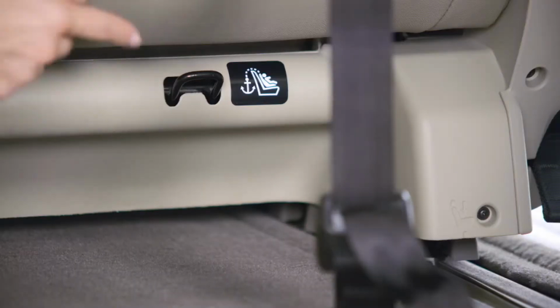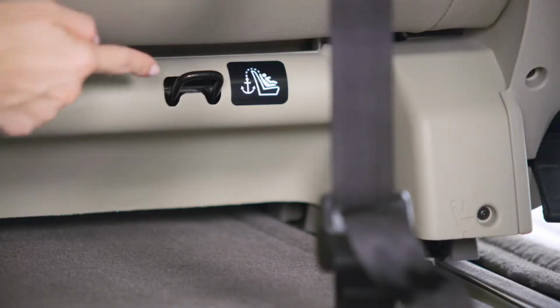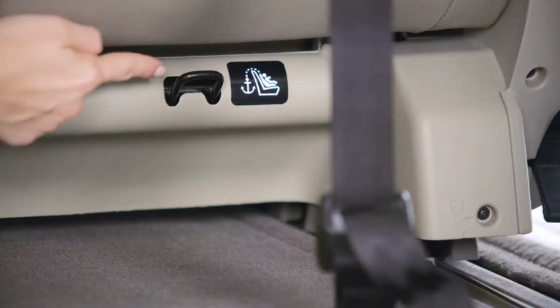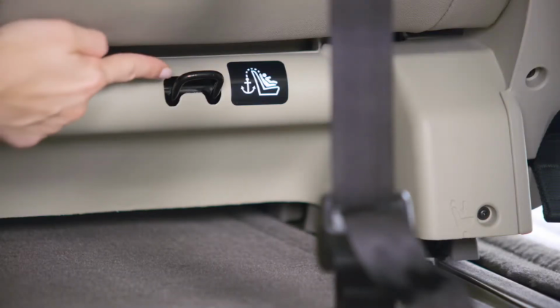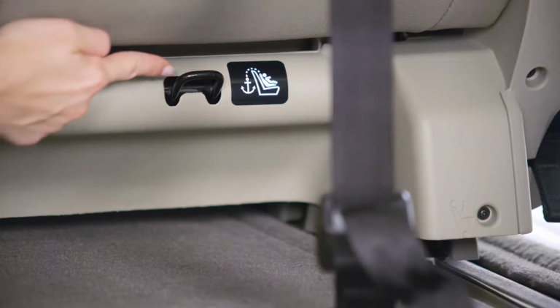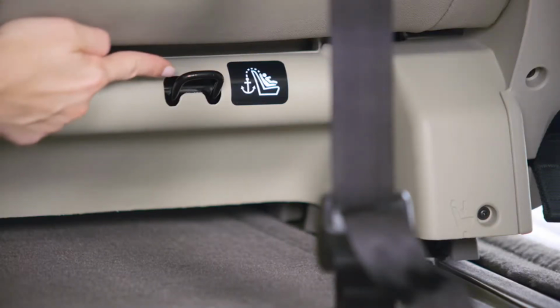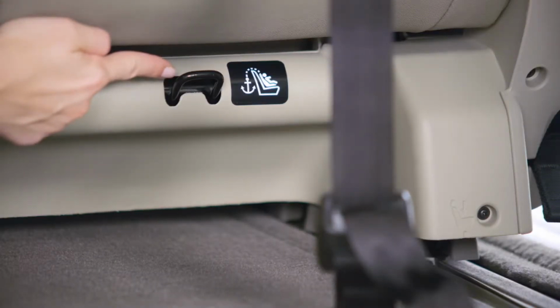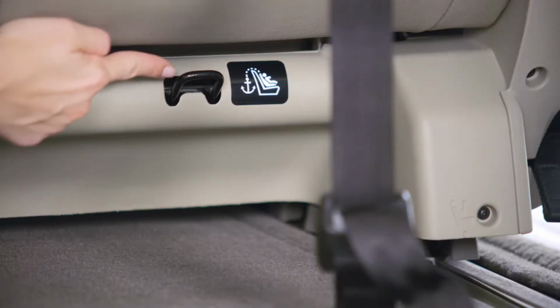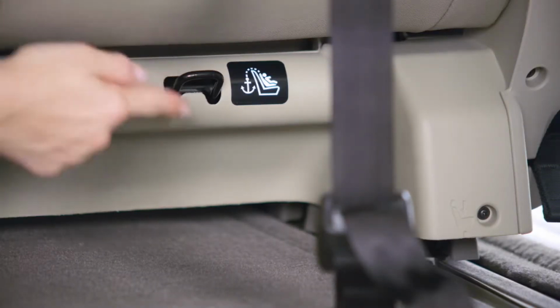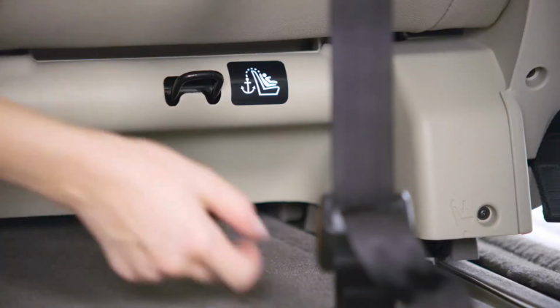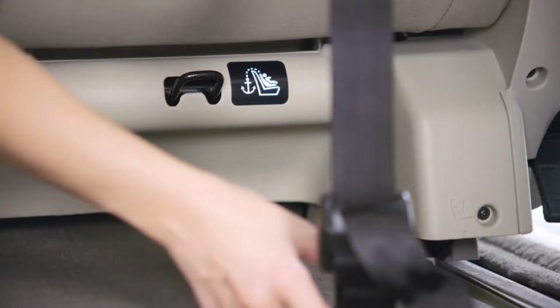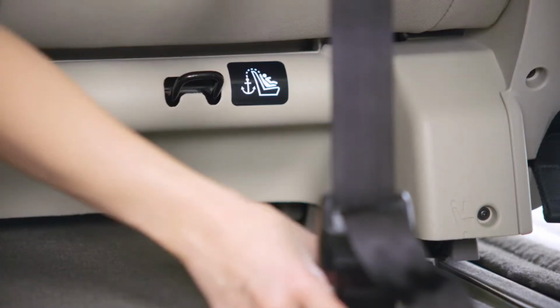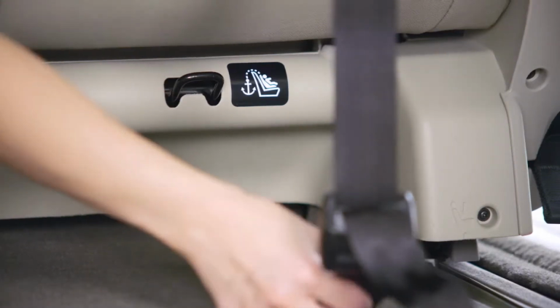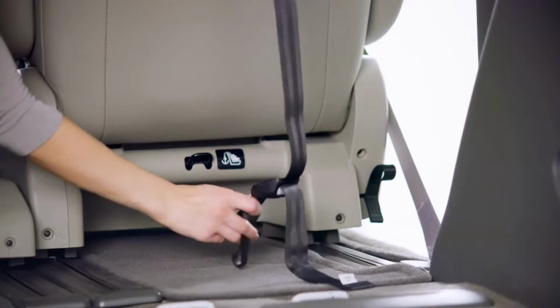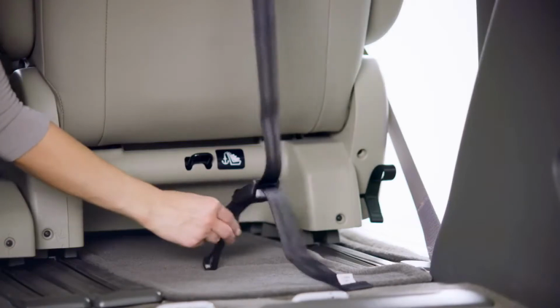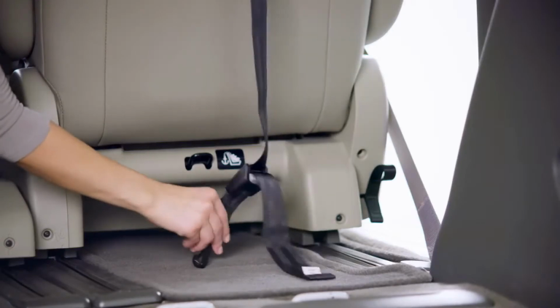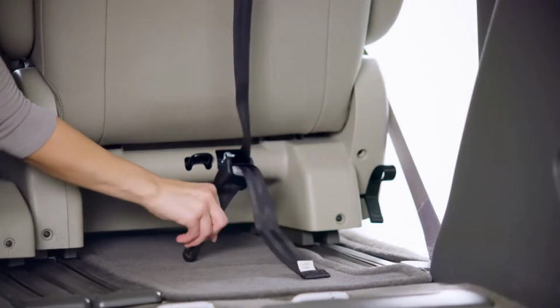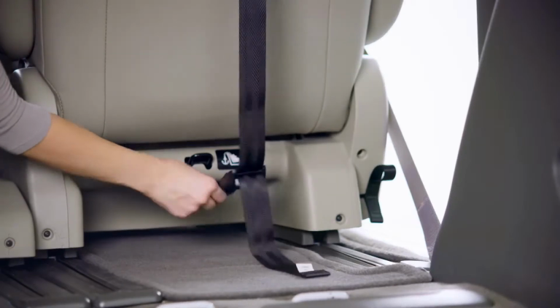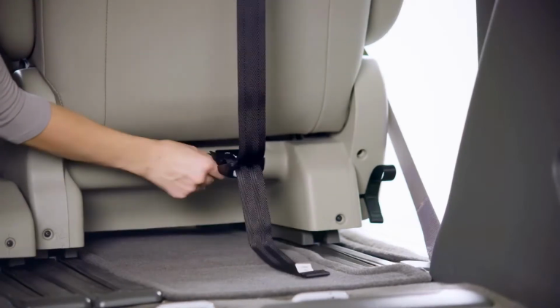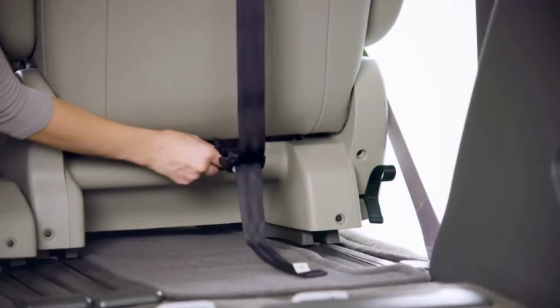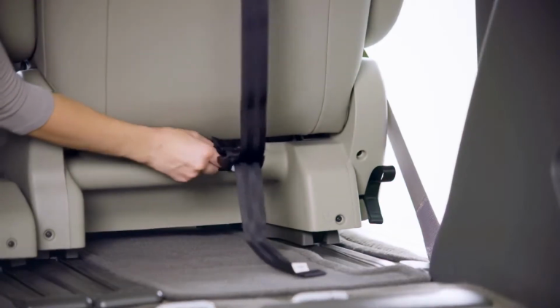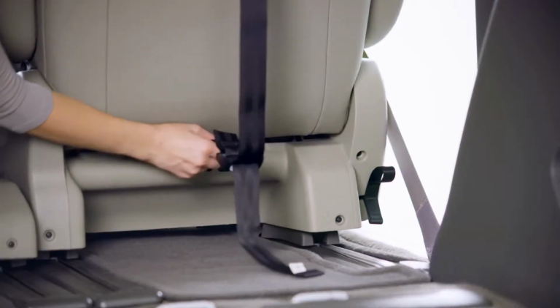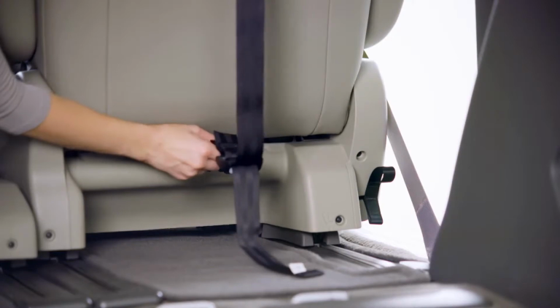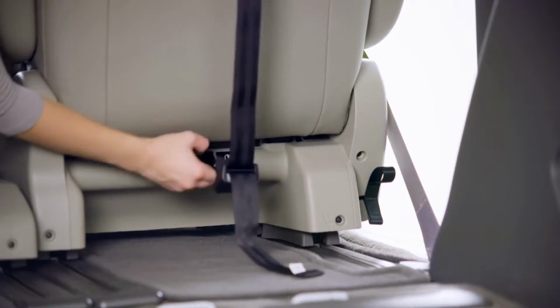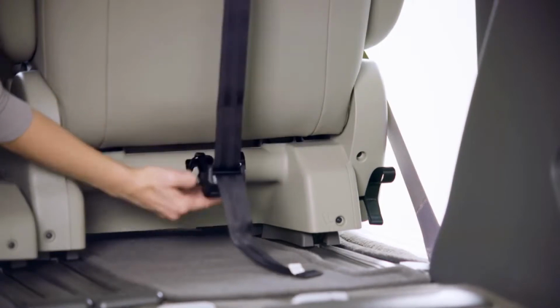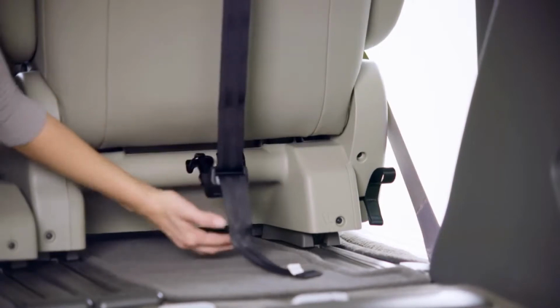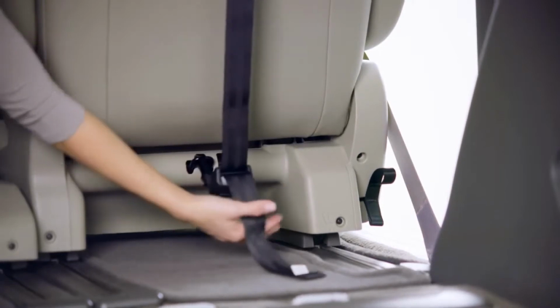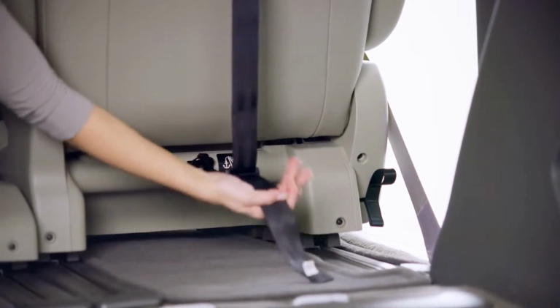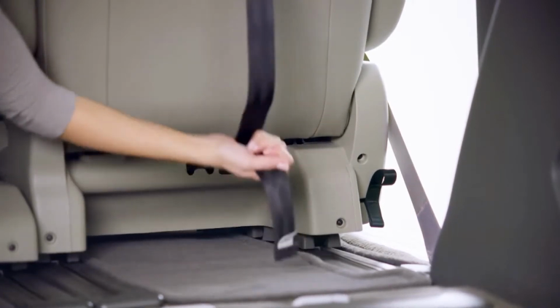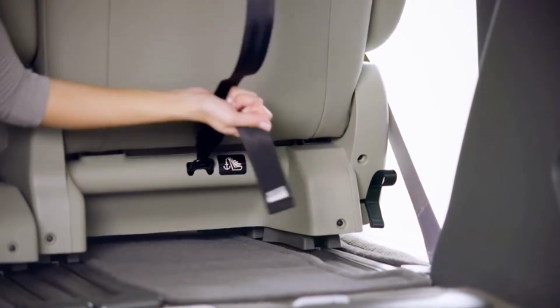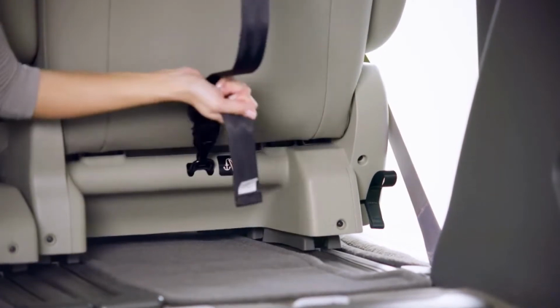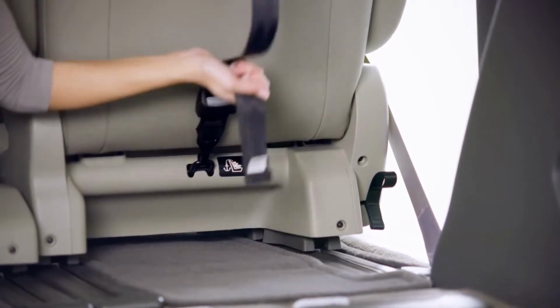Locate the tether anchor in your vehicle. Attach the tether hook and pull the adjuster strap to tighten.